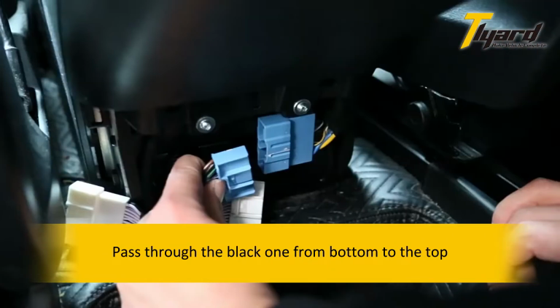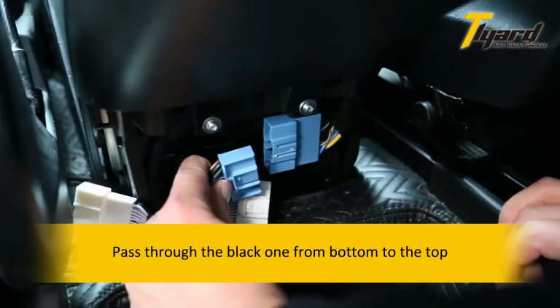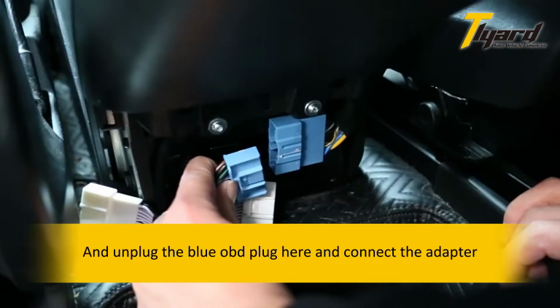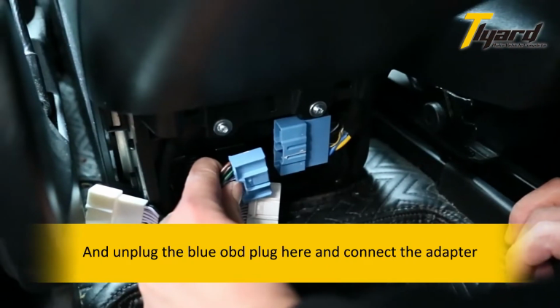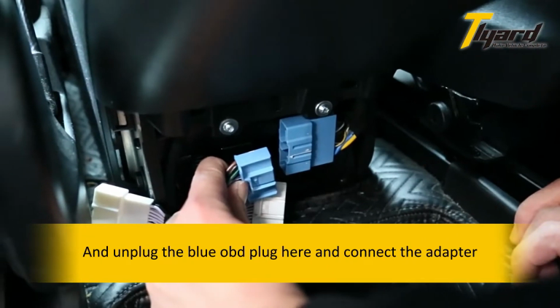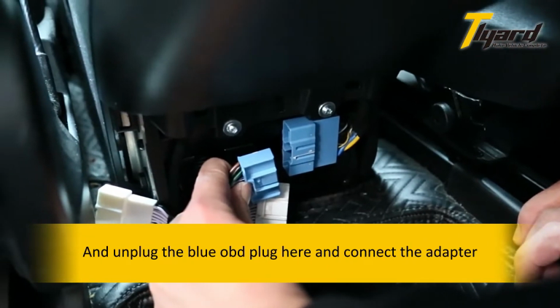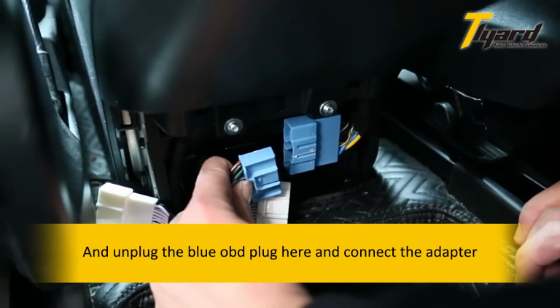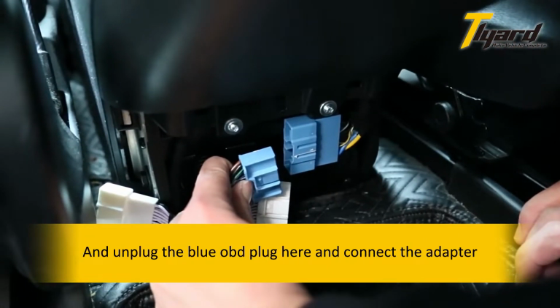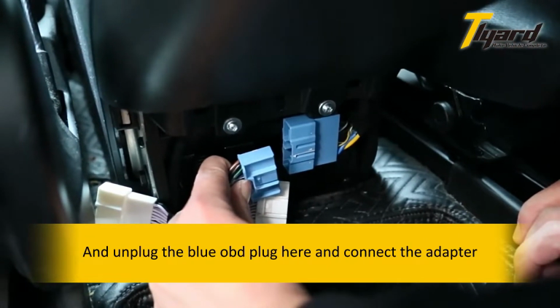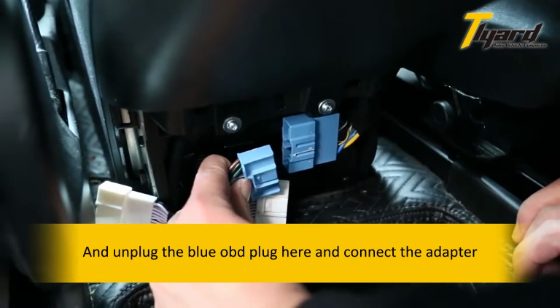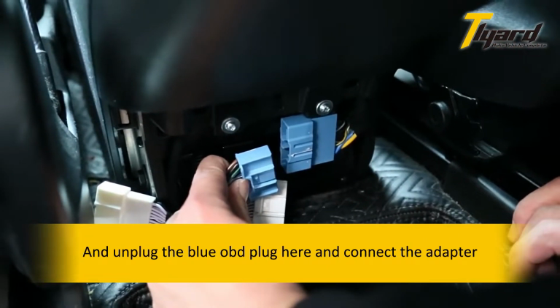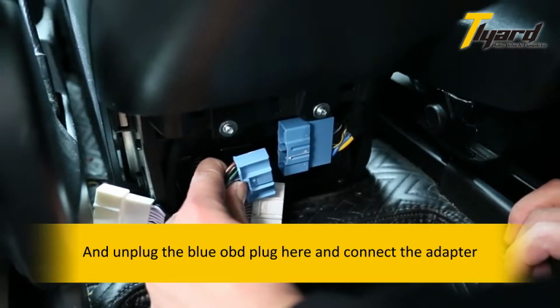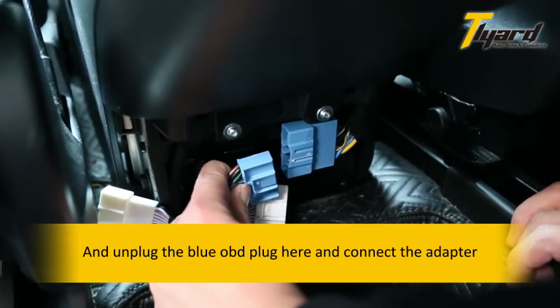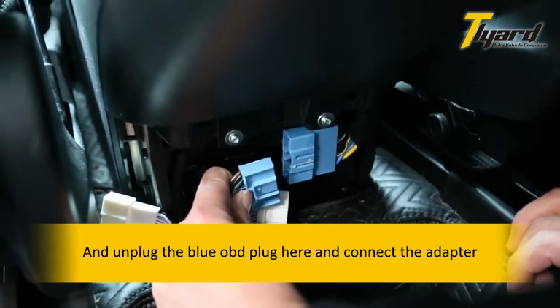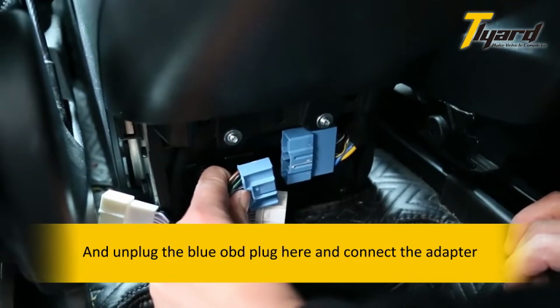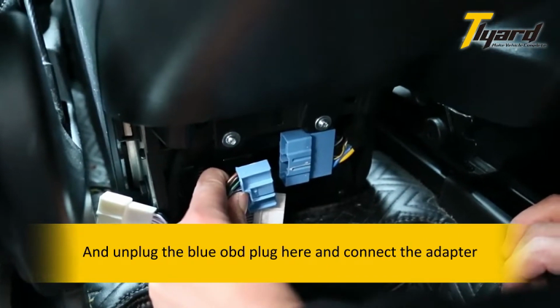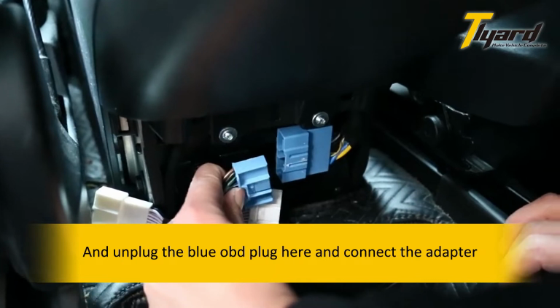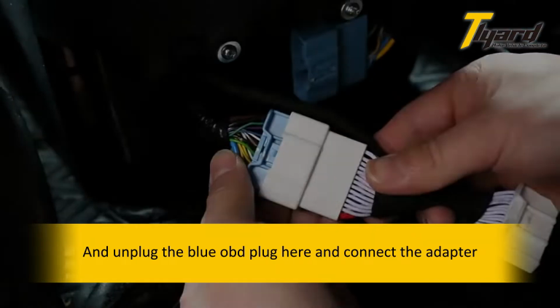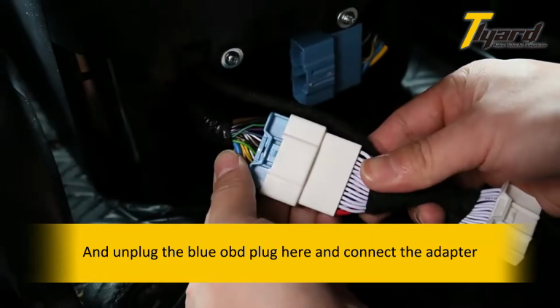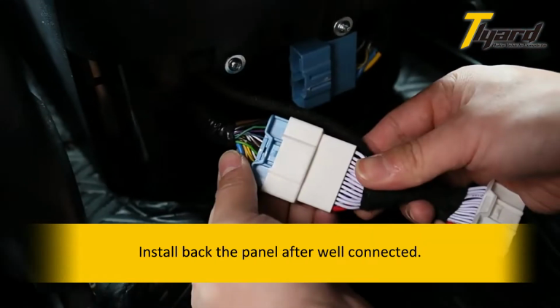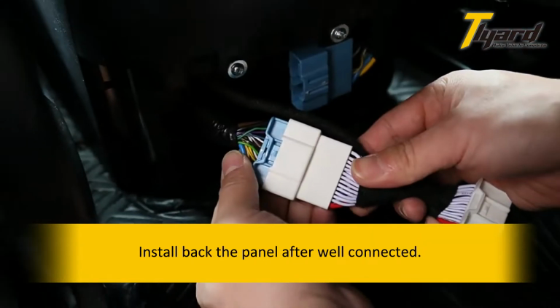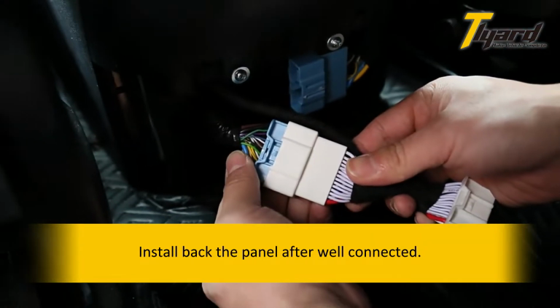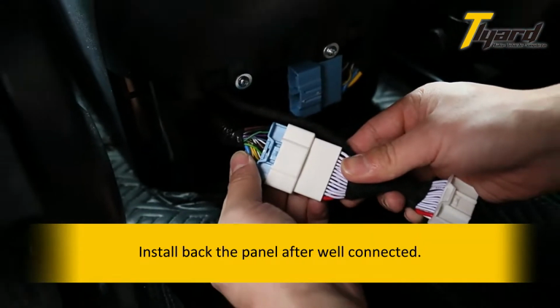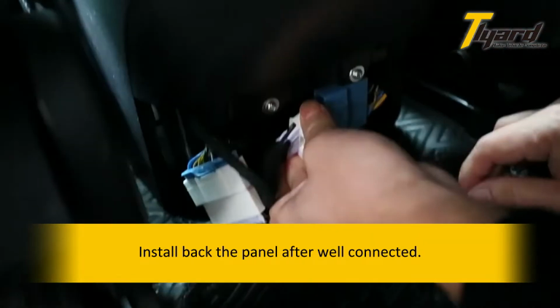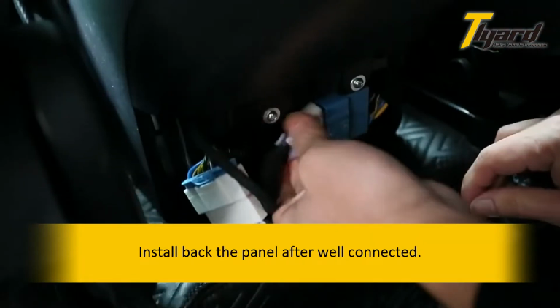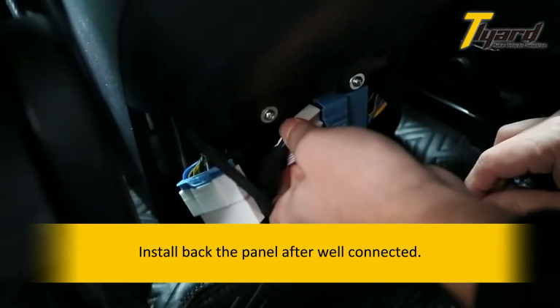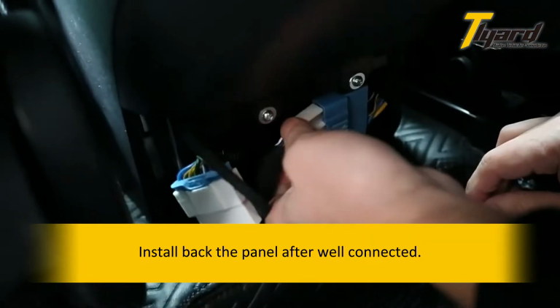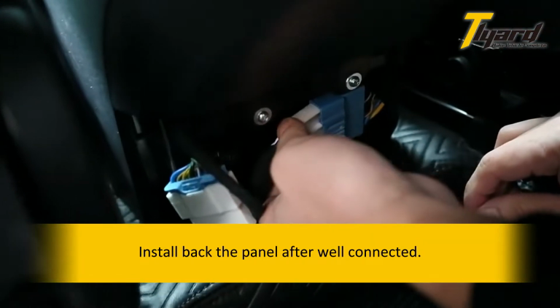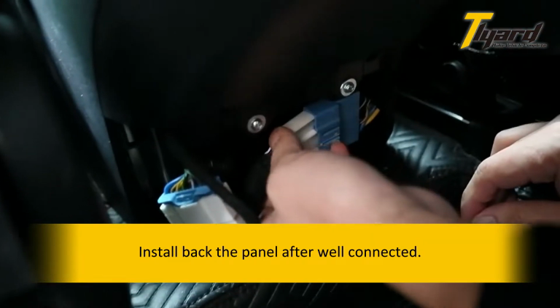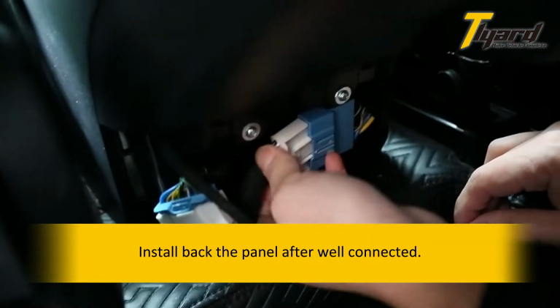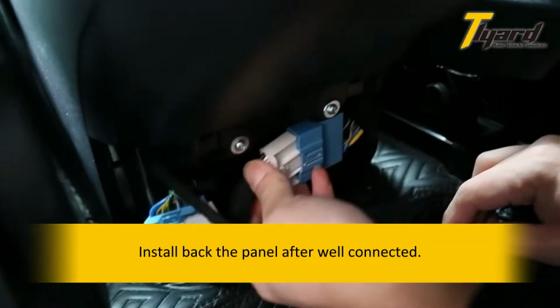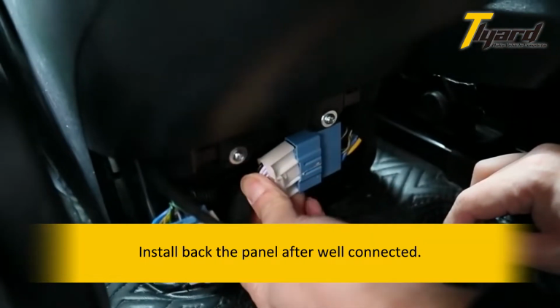Unplug the blue OBE plug and connect the adapter. Install the panel back after it is well connected.